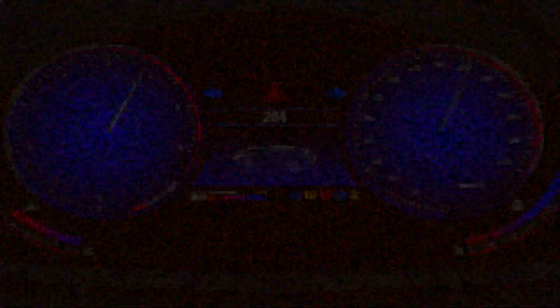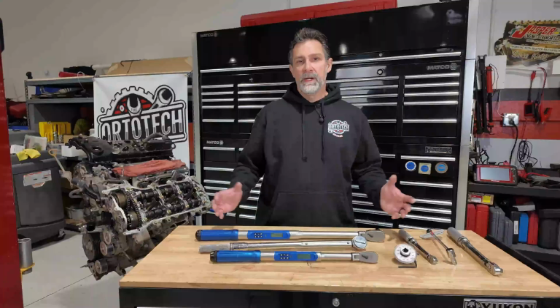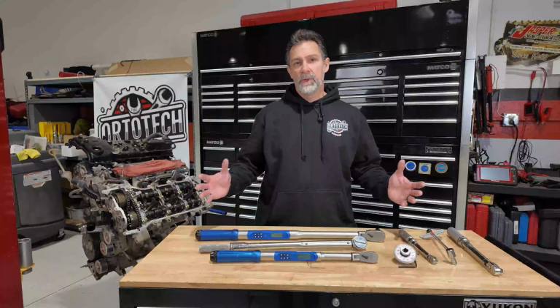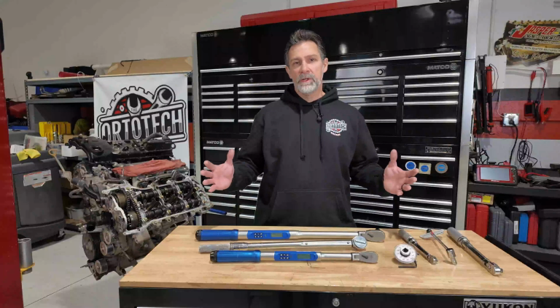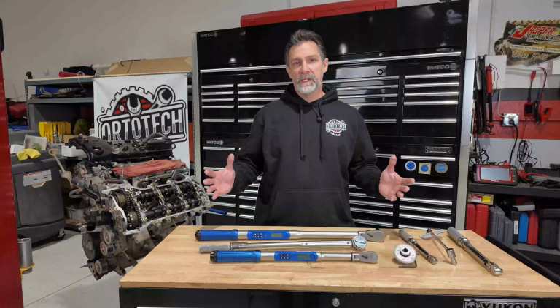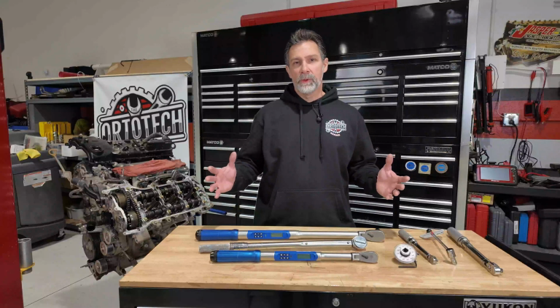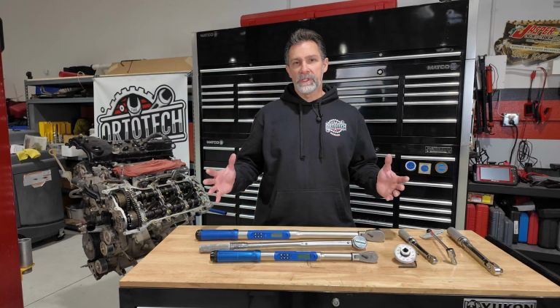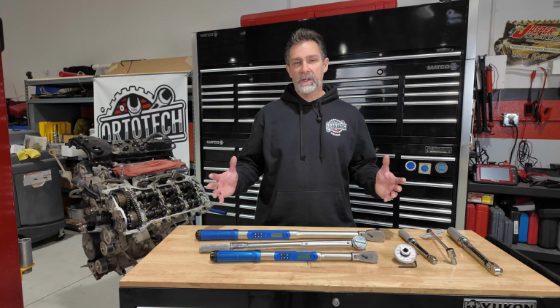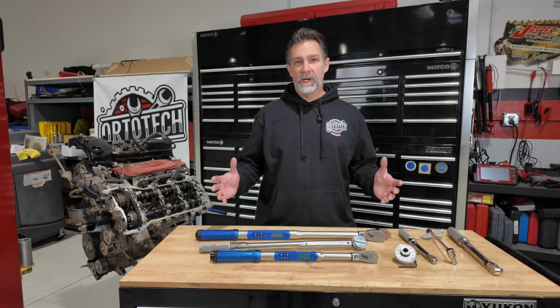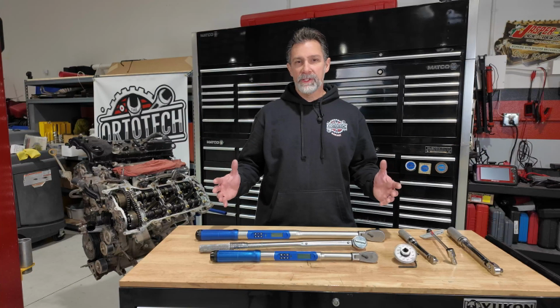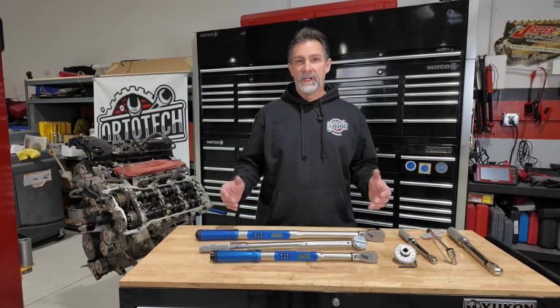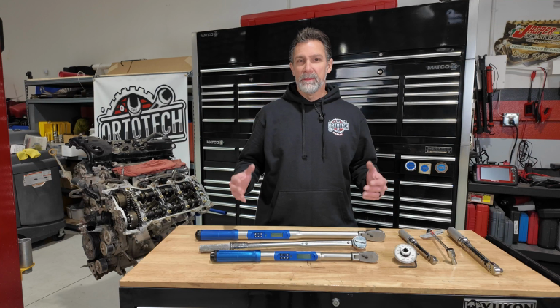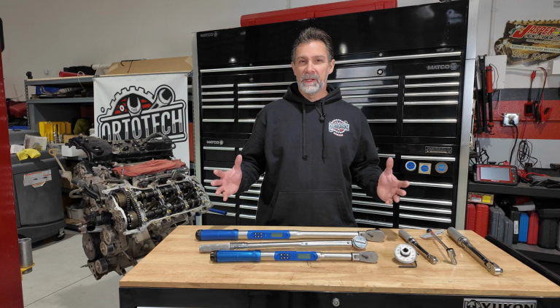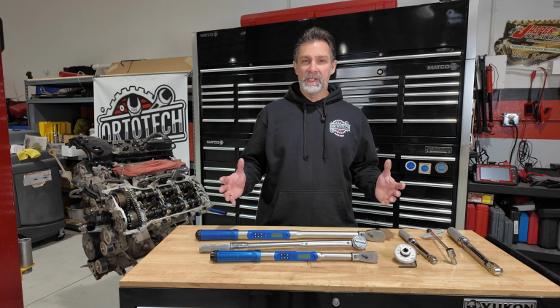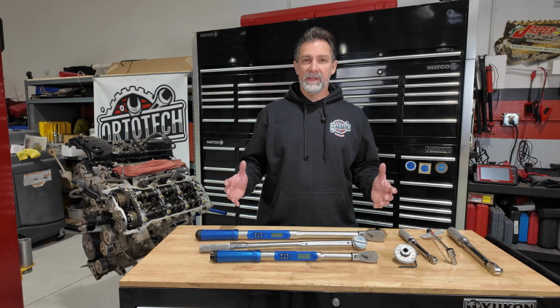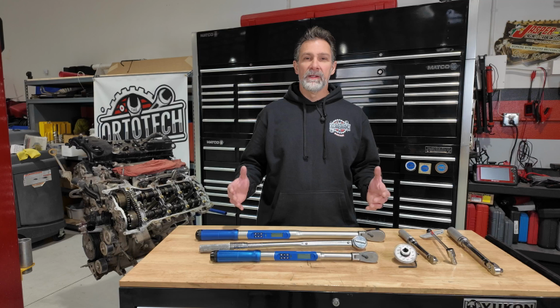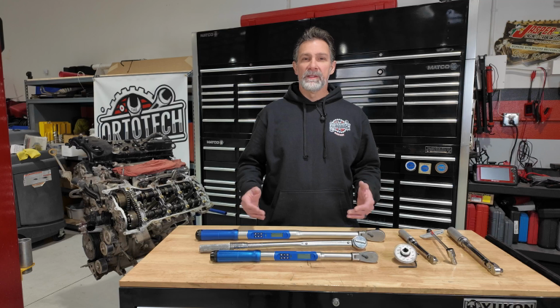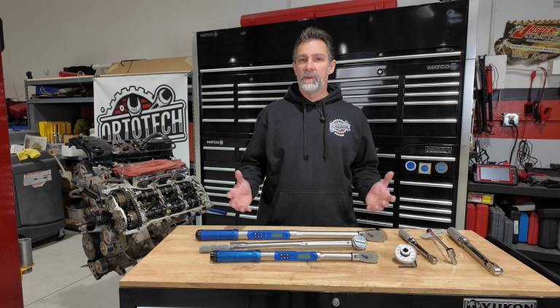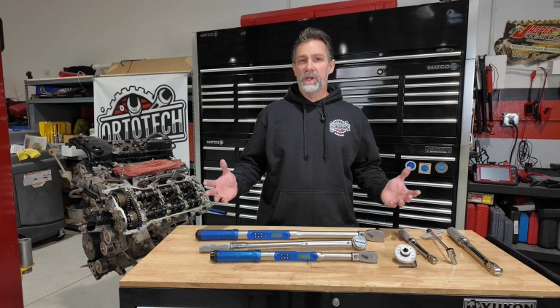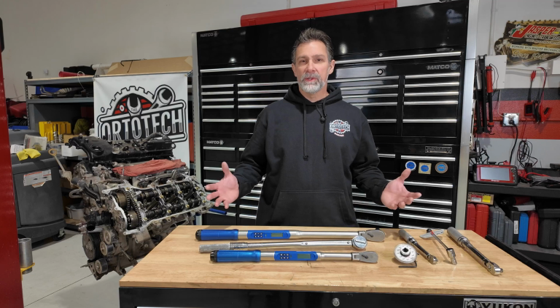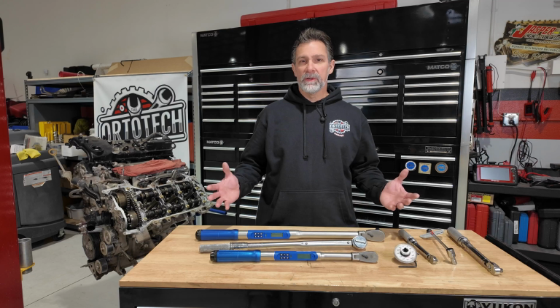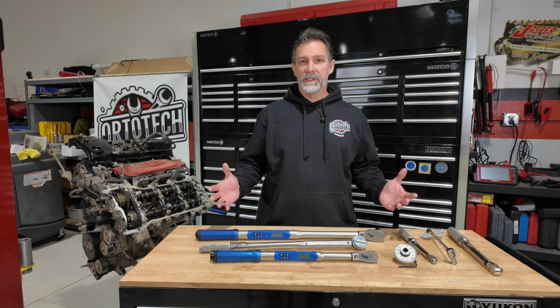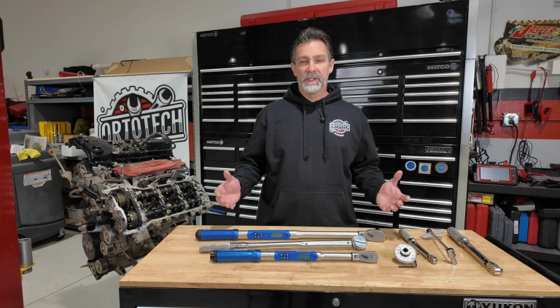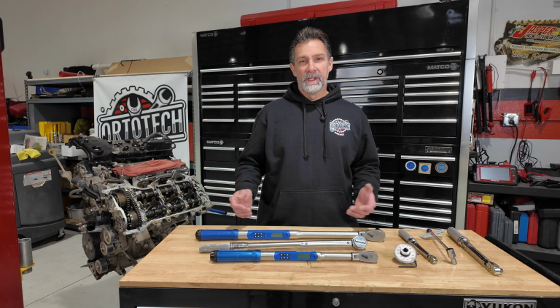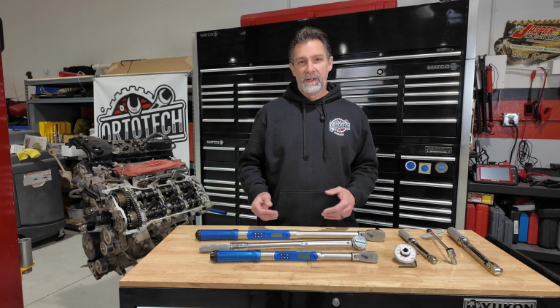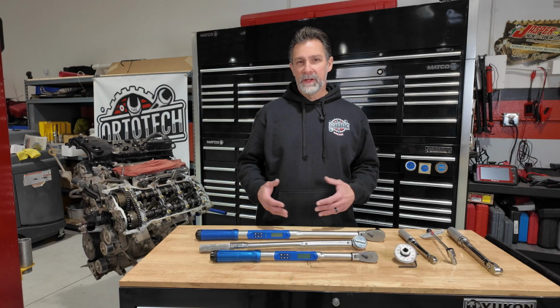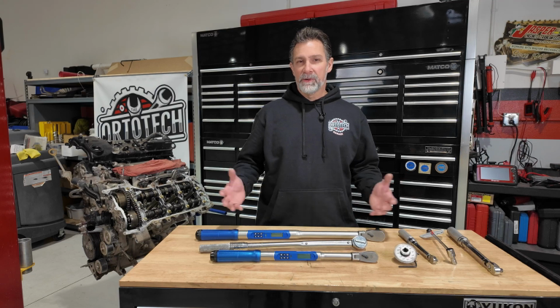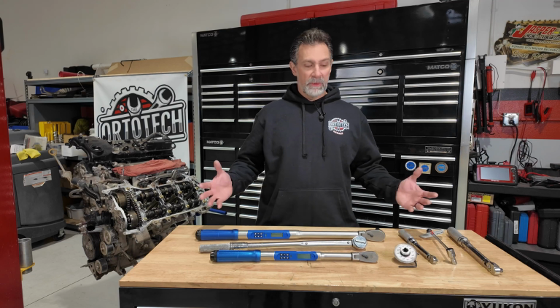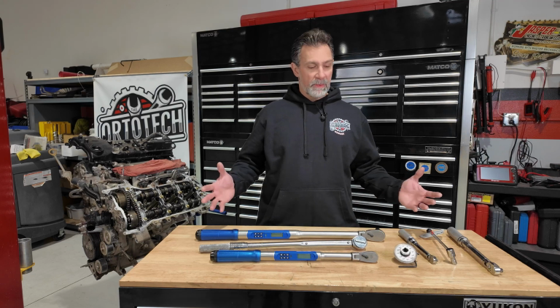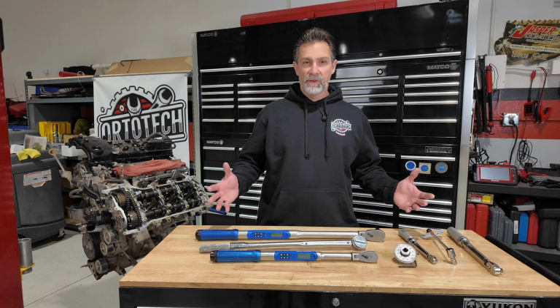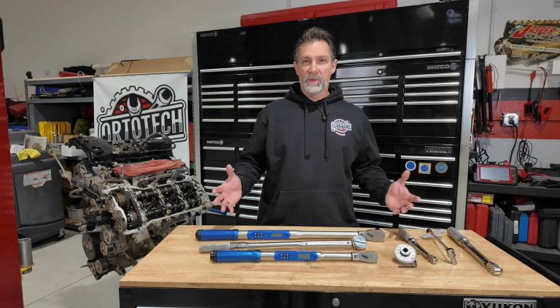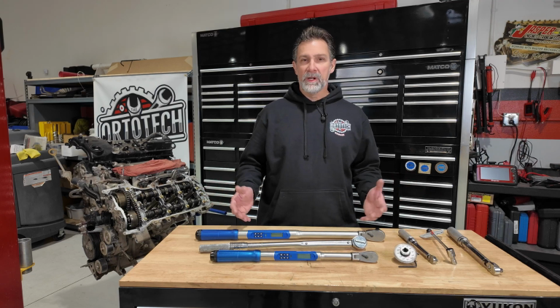Hey everyone, welcome back to the Autotech Garage. My name is Keith. Today we're talking torque wrenches — I've got a bunch of them in front of me here.